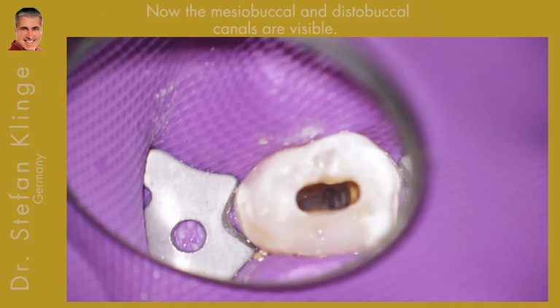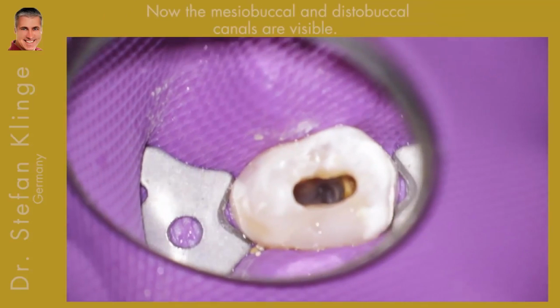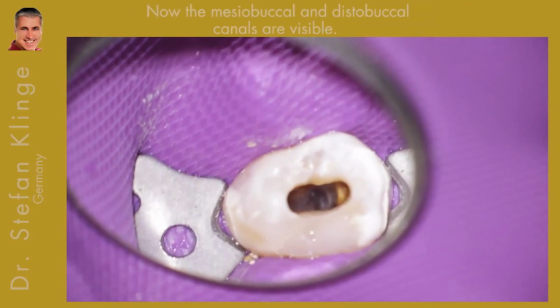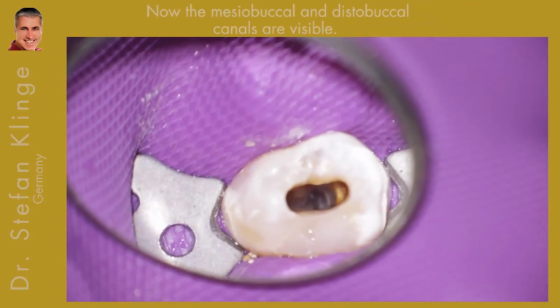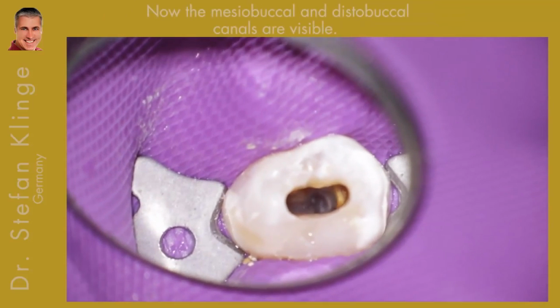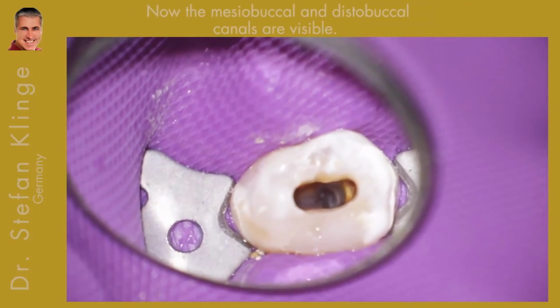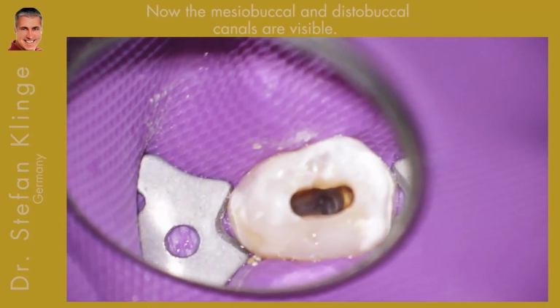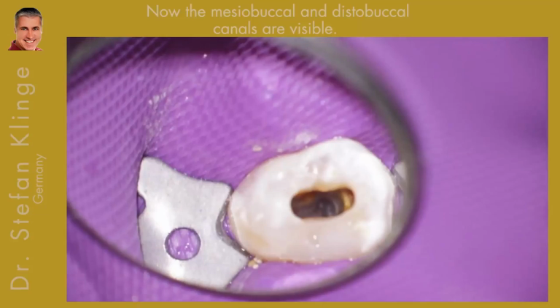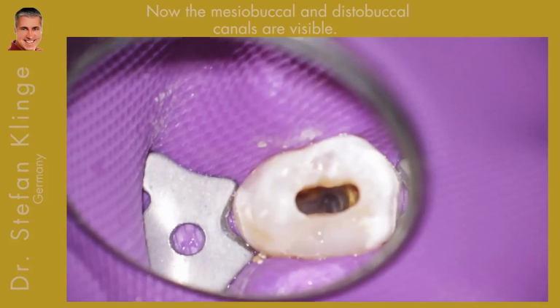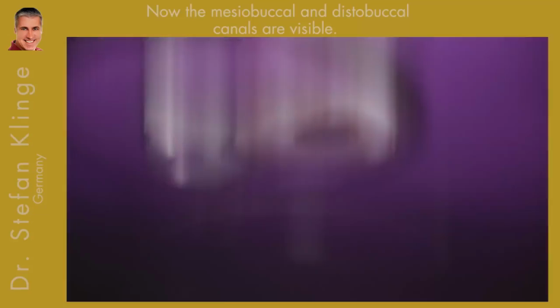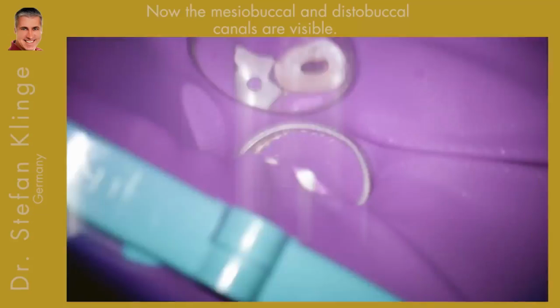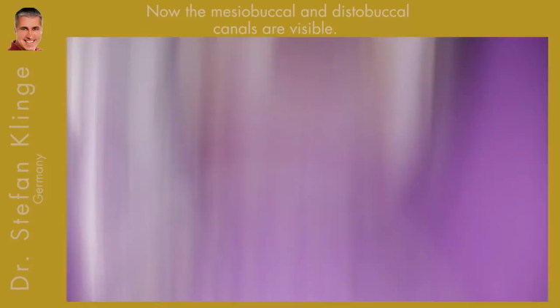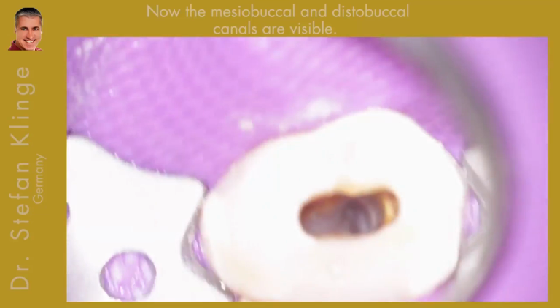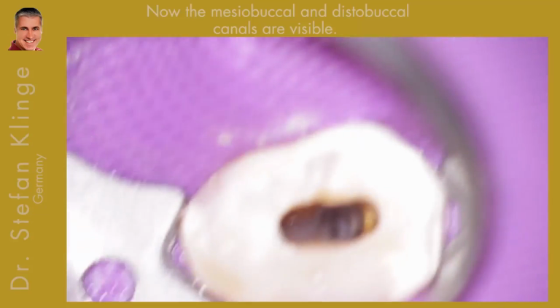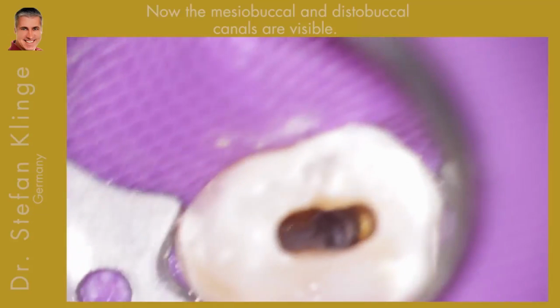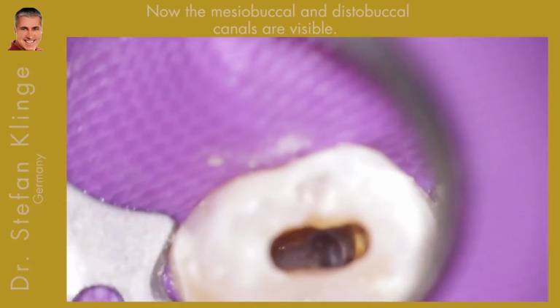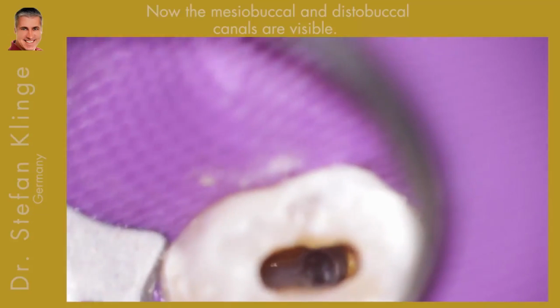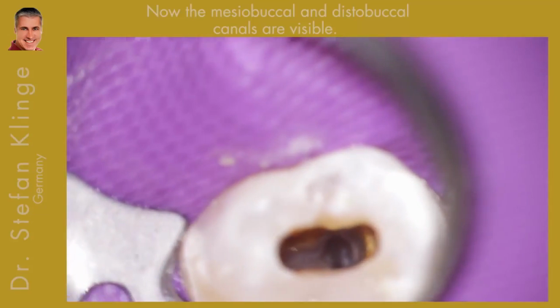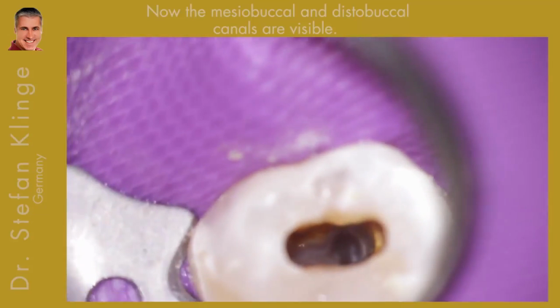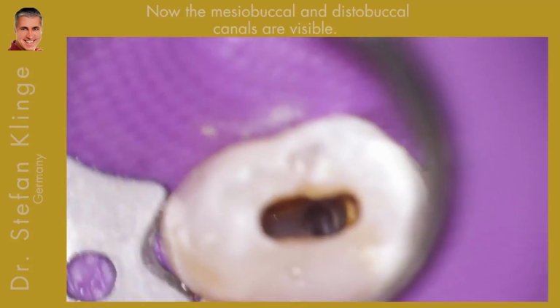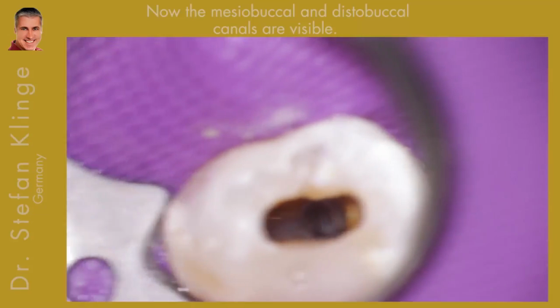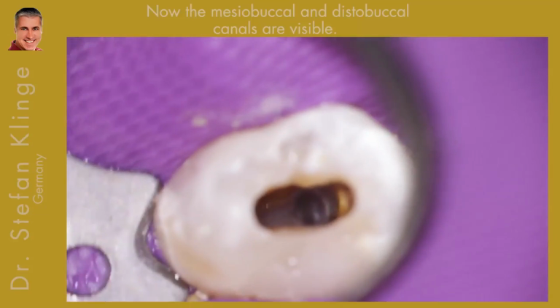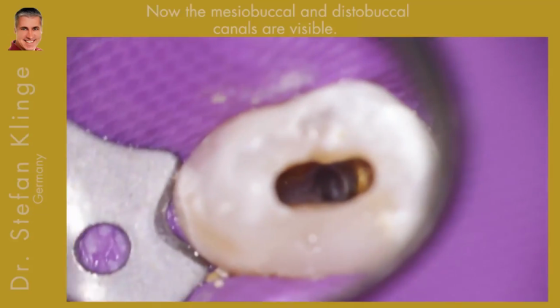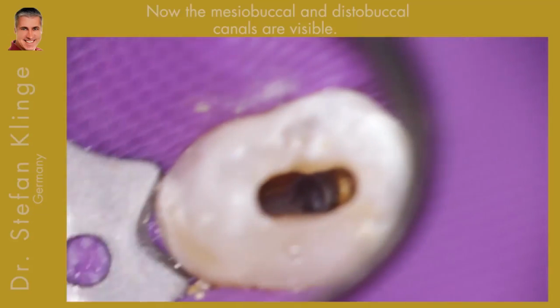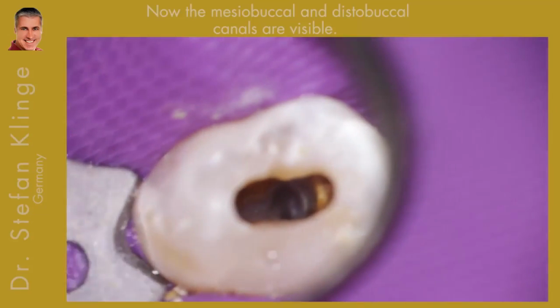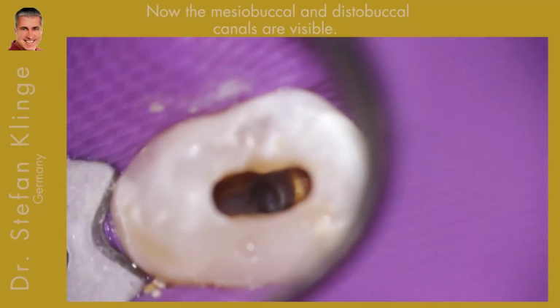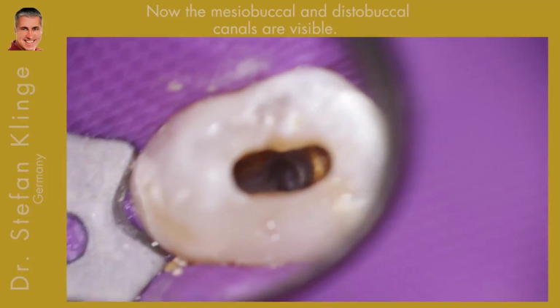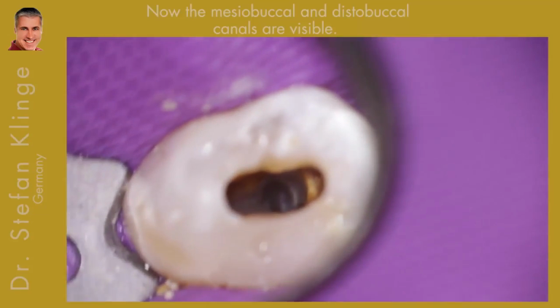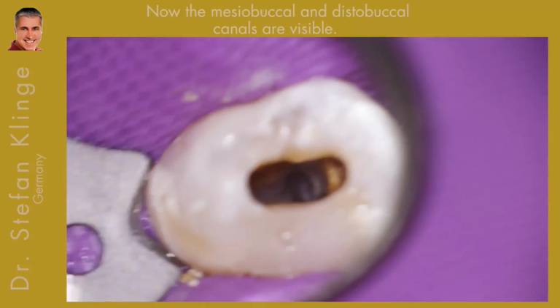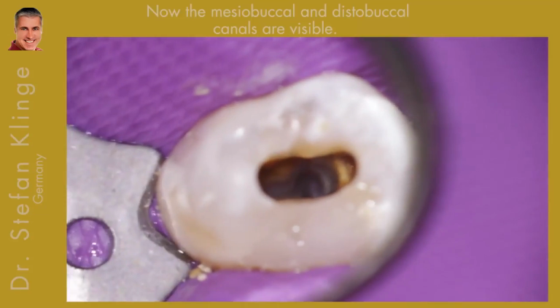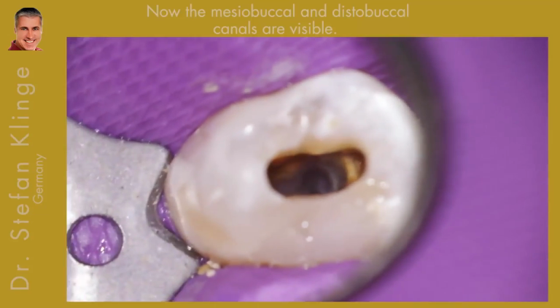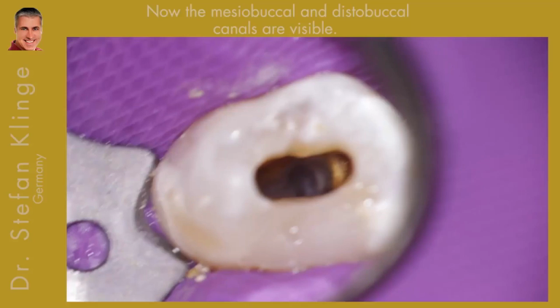Now you can clearly see the distal buccal canal and the mesio-buccal canal.